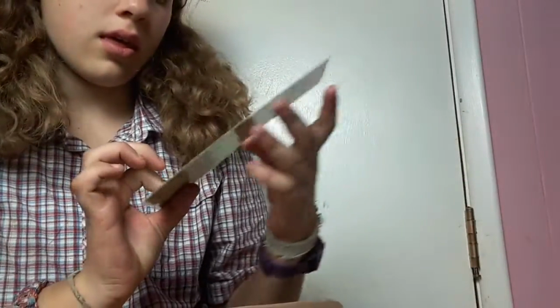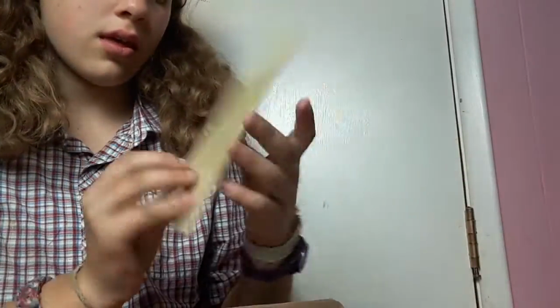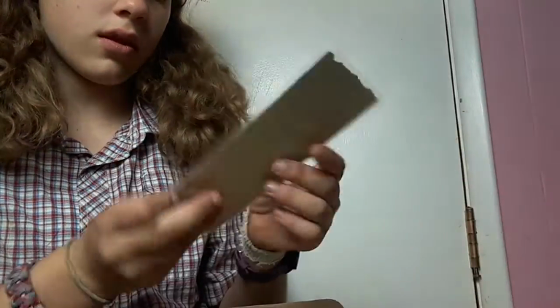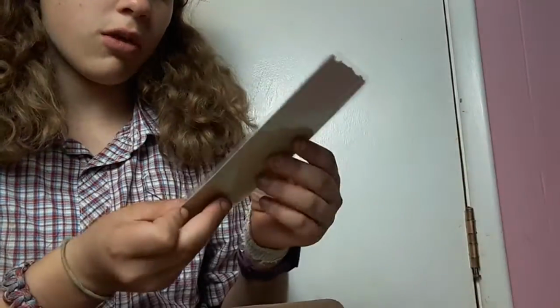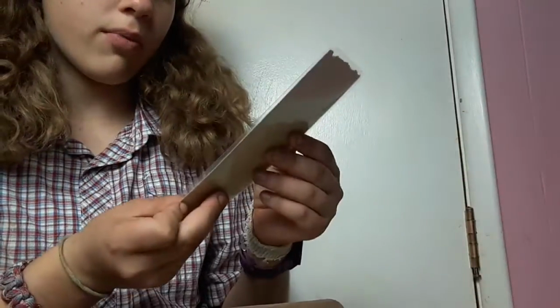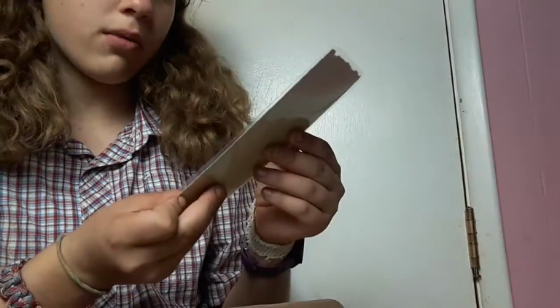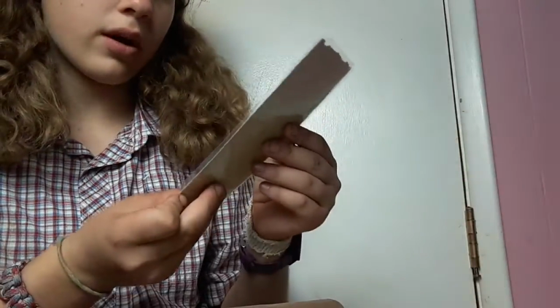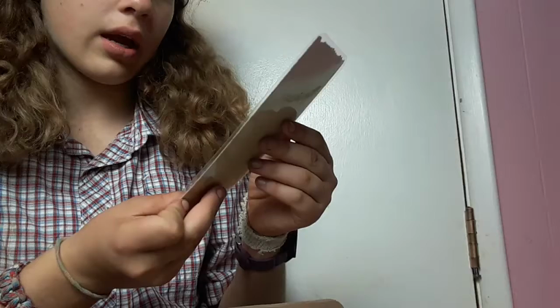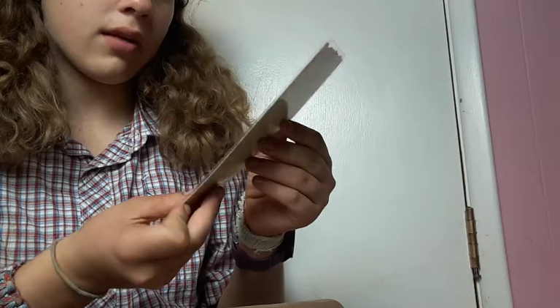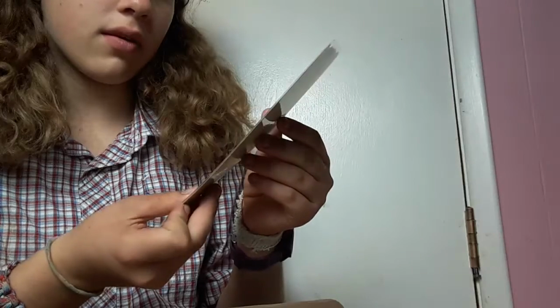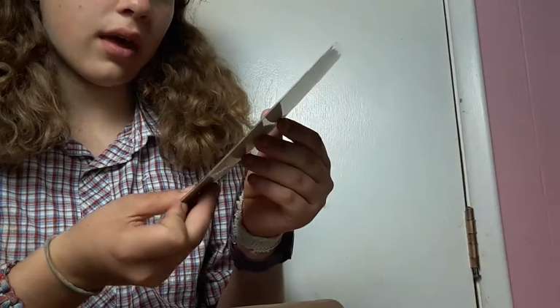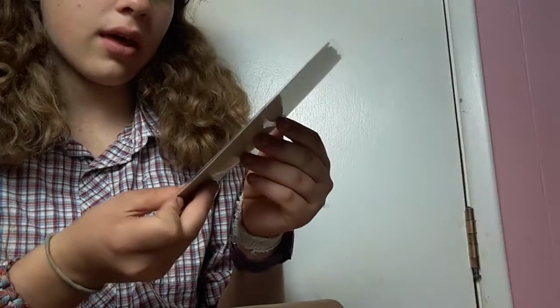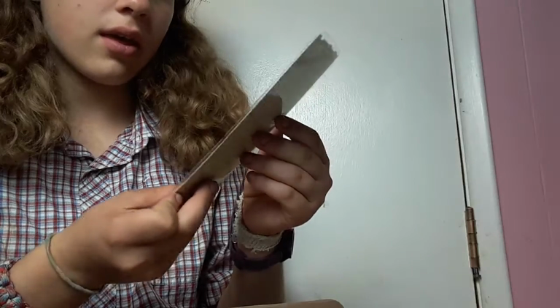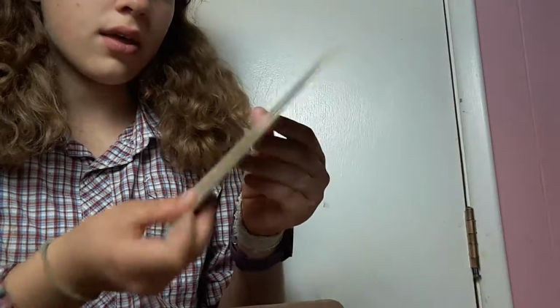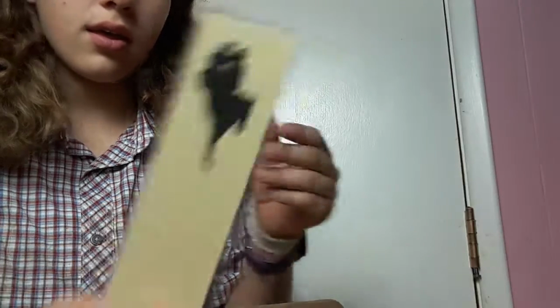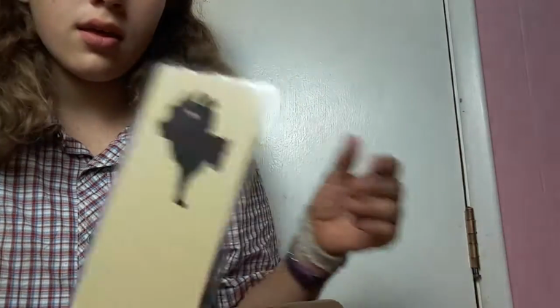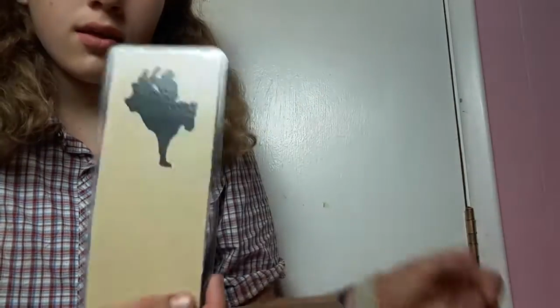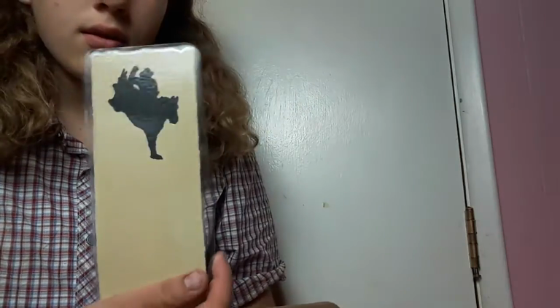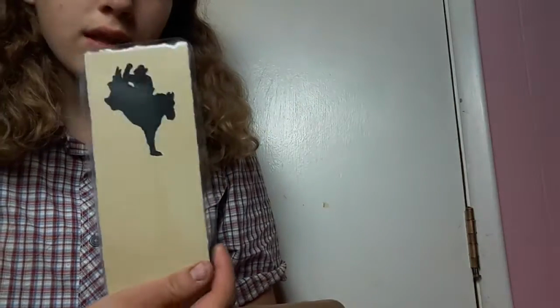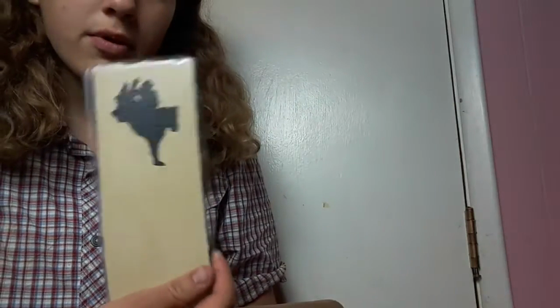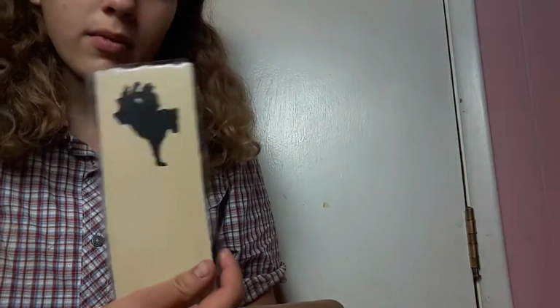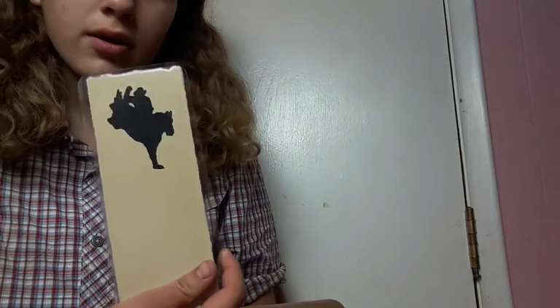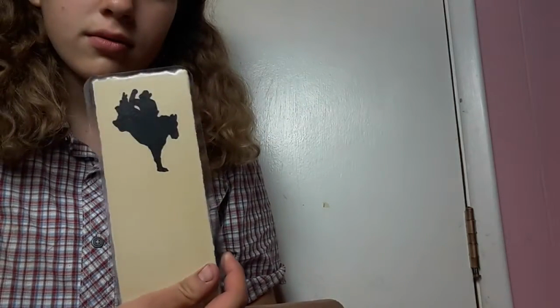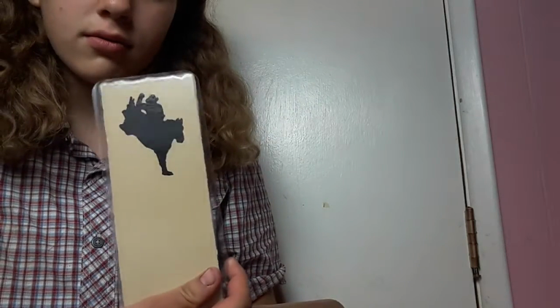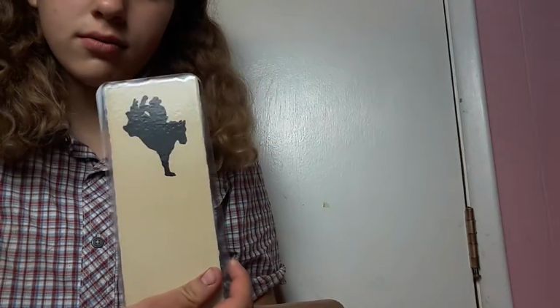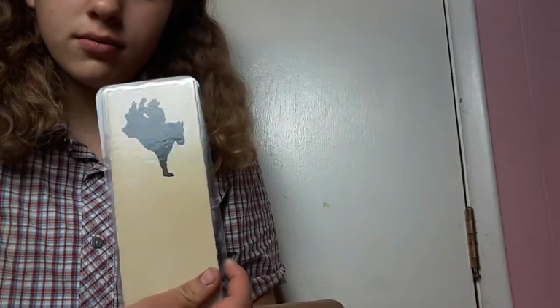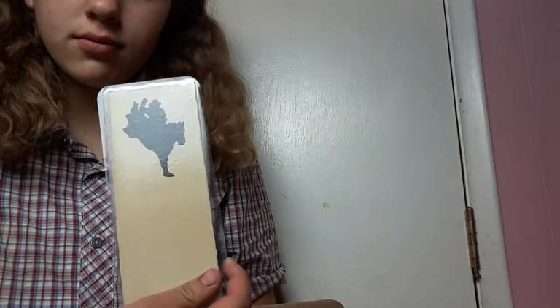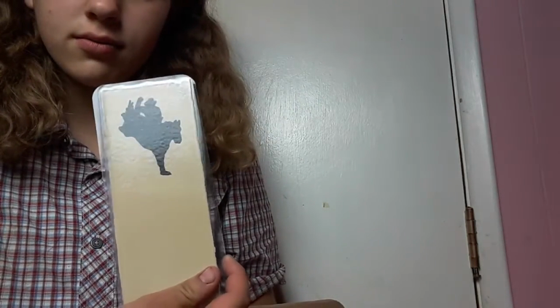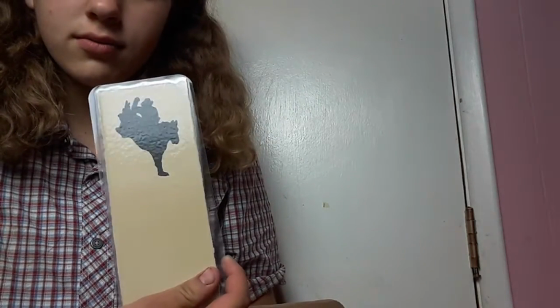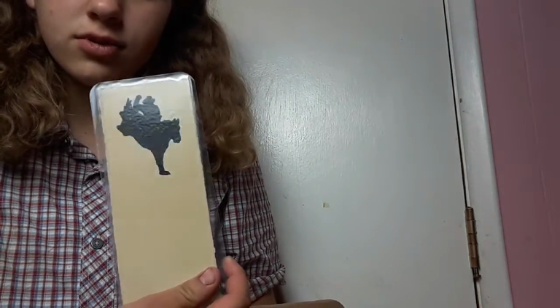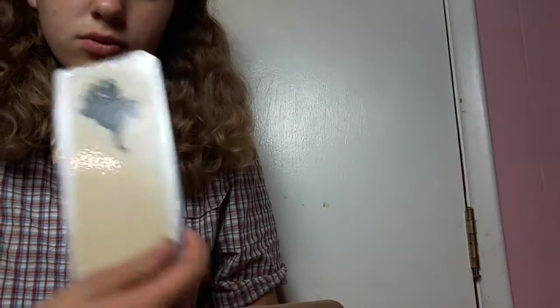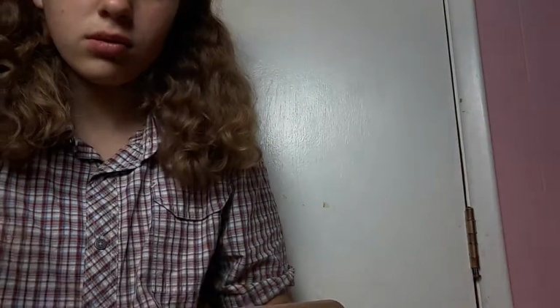It's a cute bookmark, guys, look at that. Look at that bookmark. So adorable.